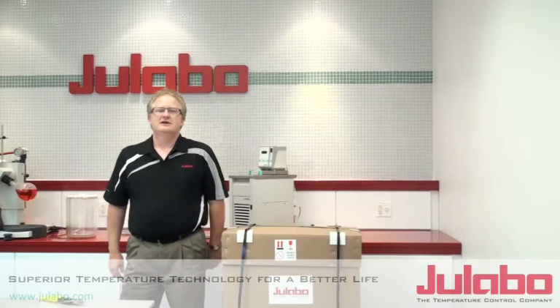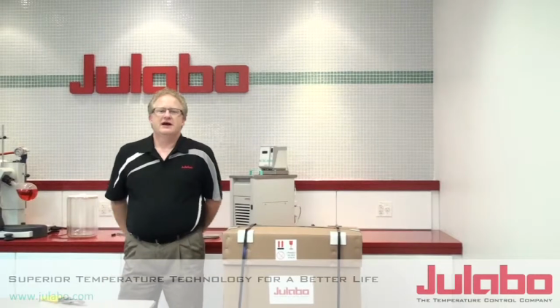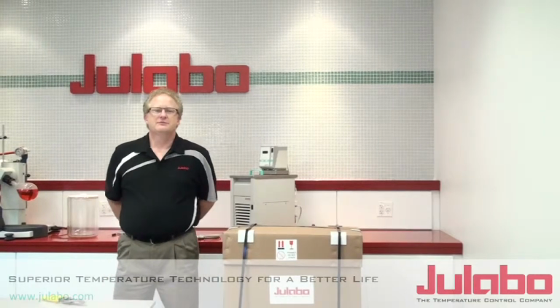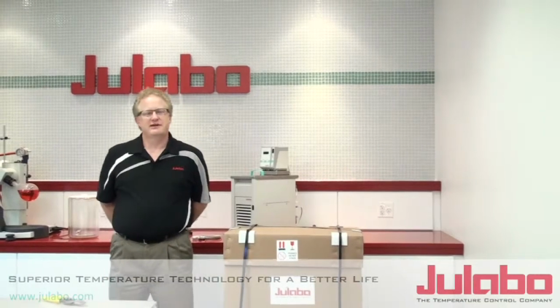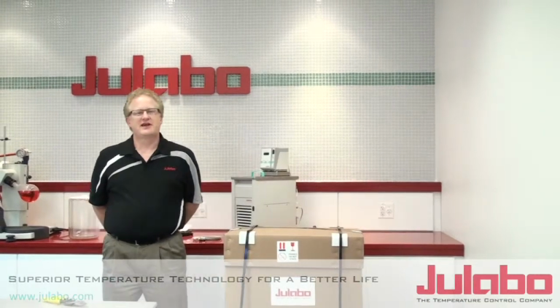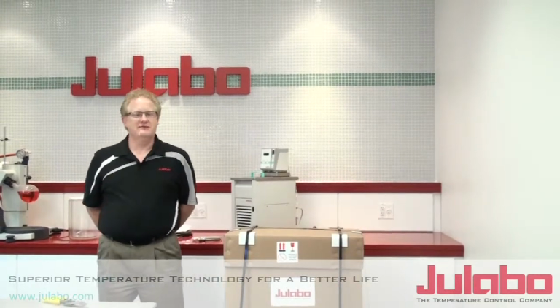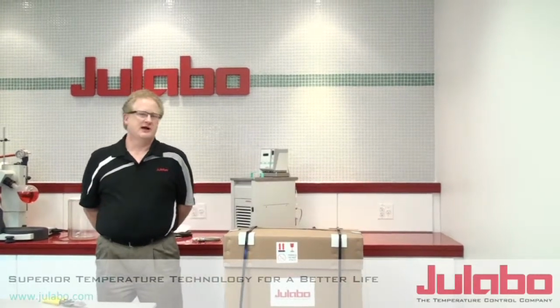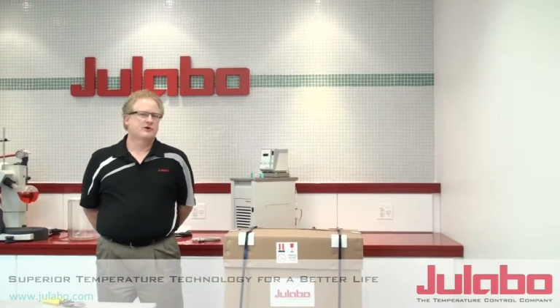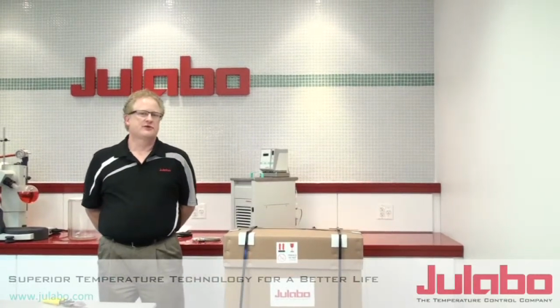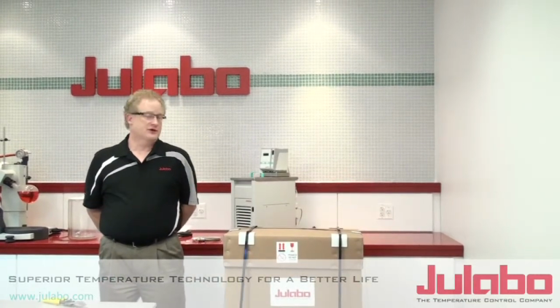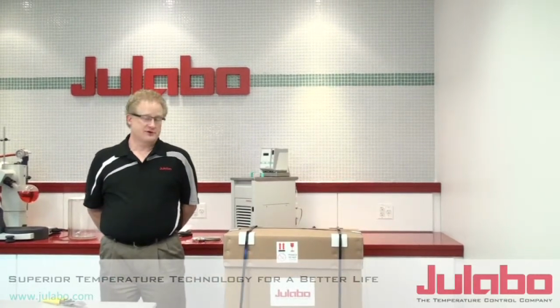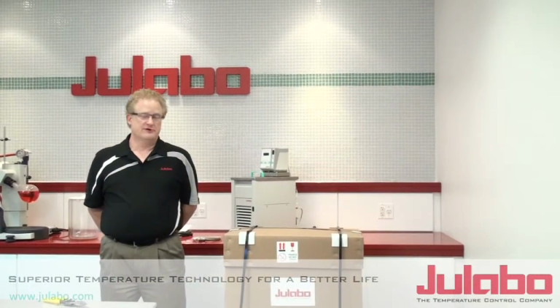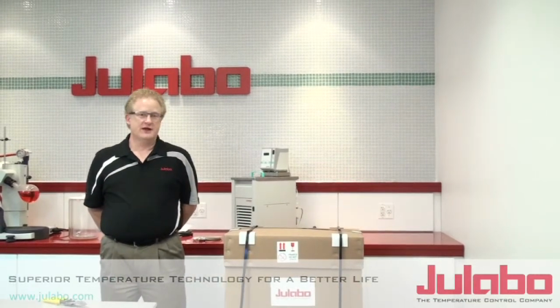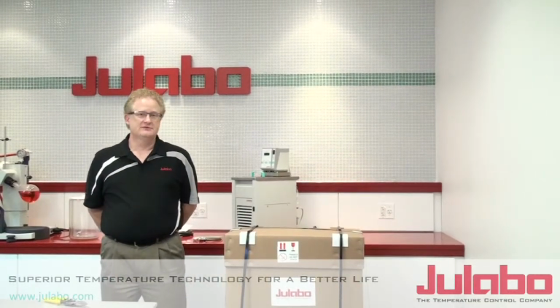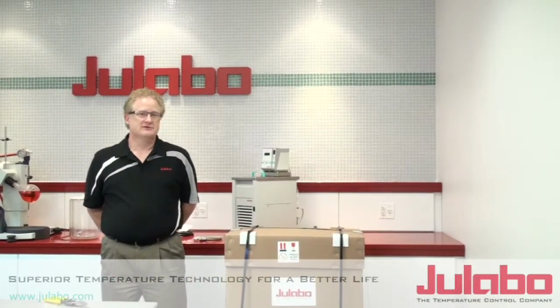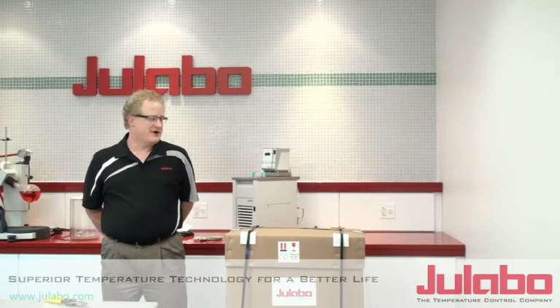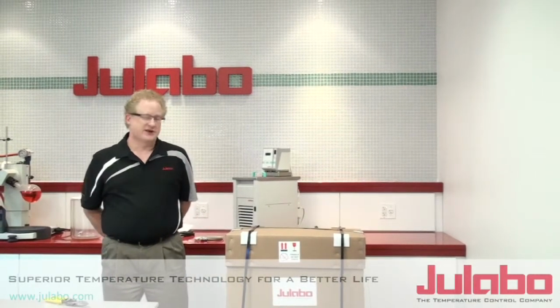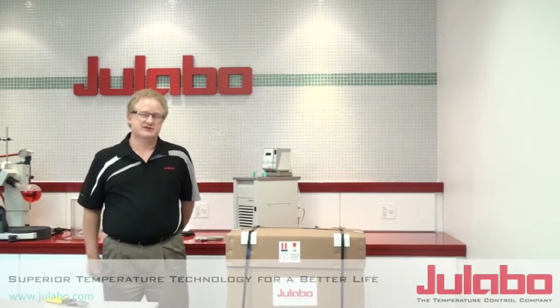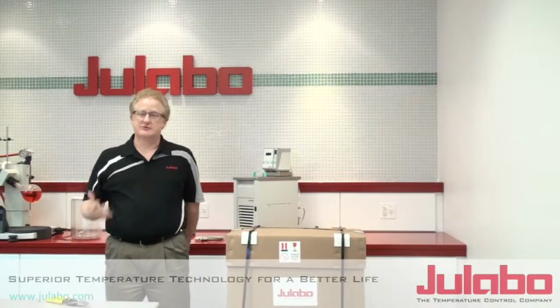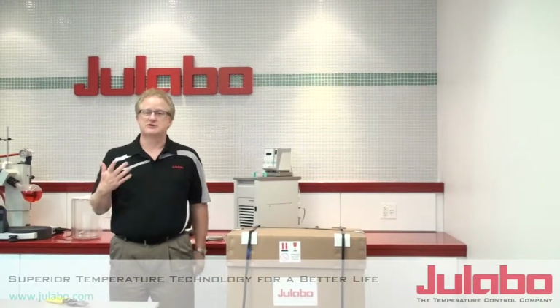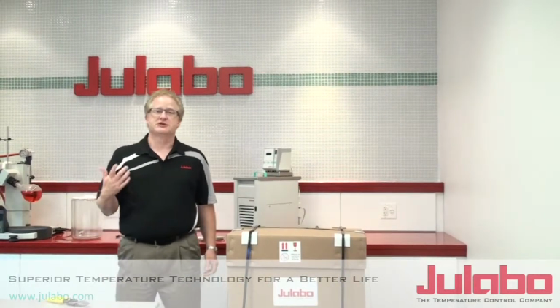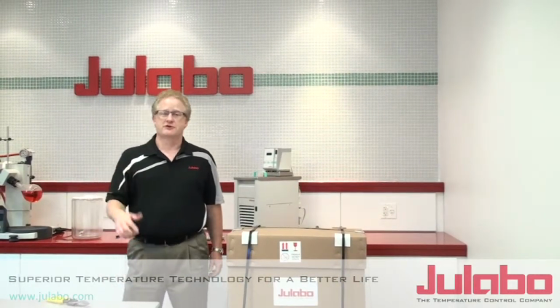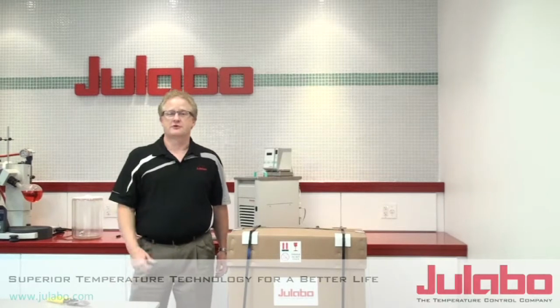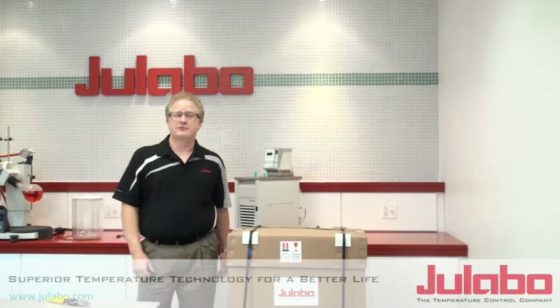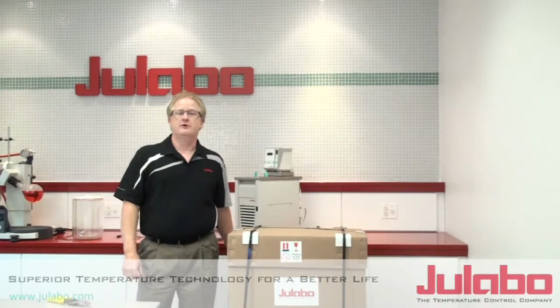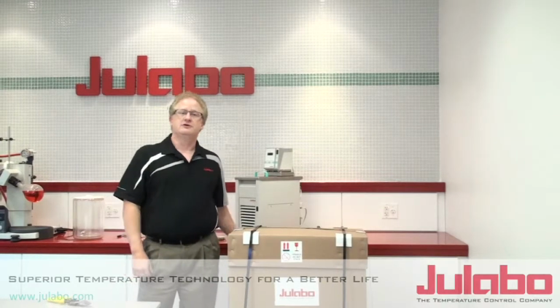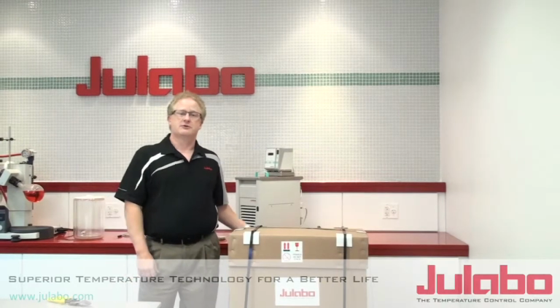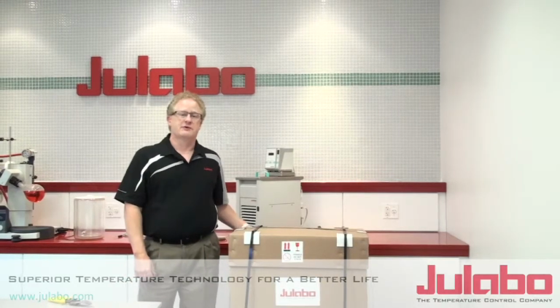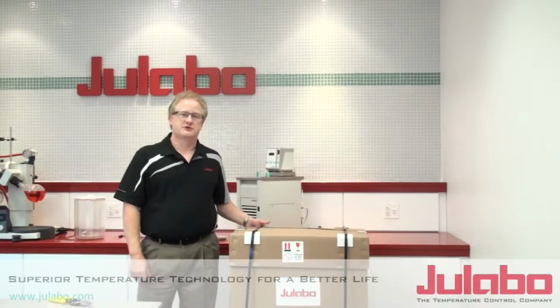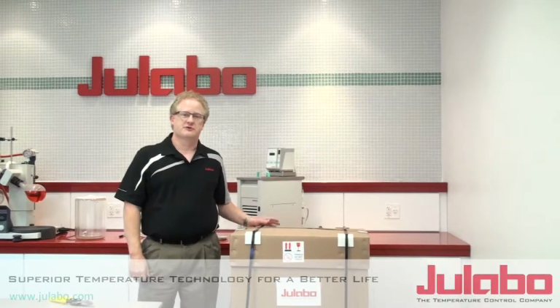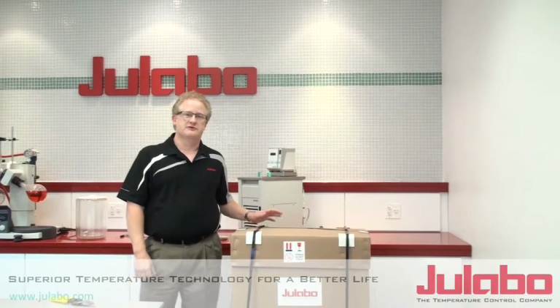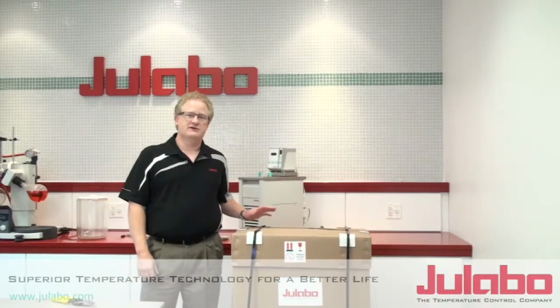Hi, my name is Ken. I'm with ULAVO USA. Congratulations on the purchase of your ULAVO liquid temperature control device.